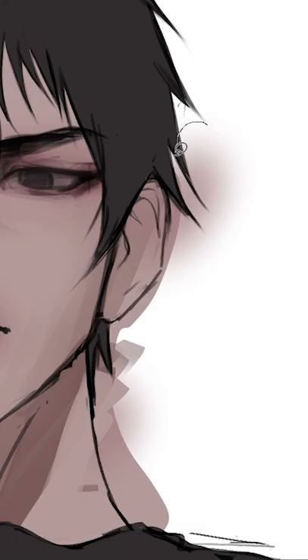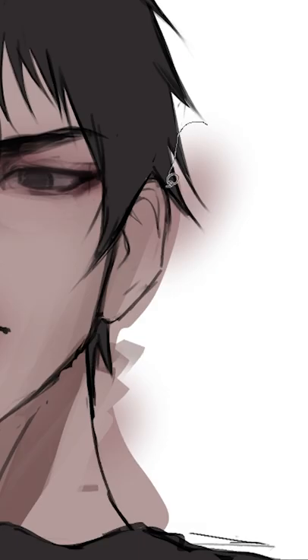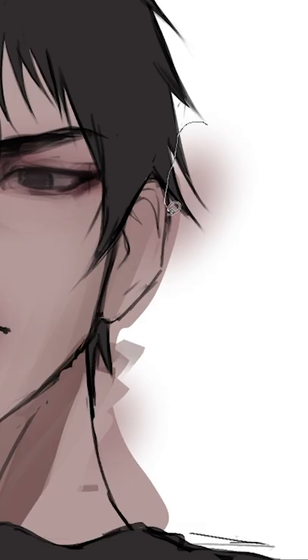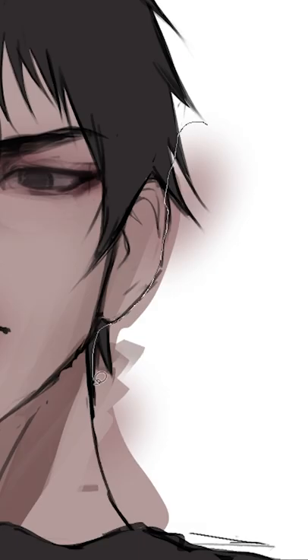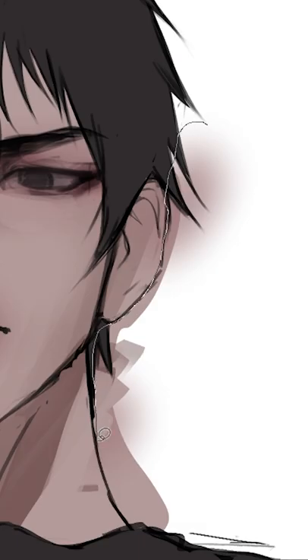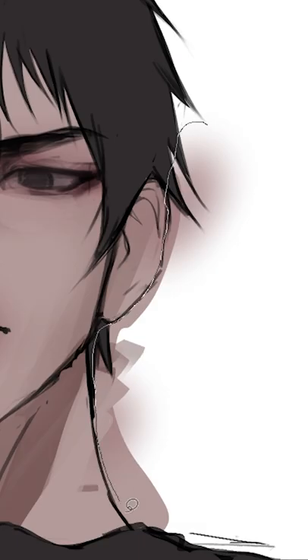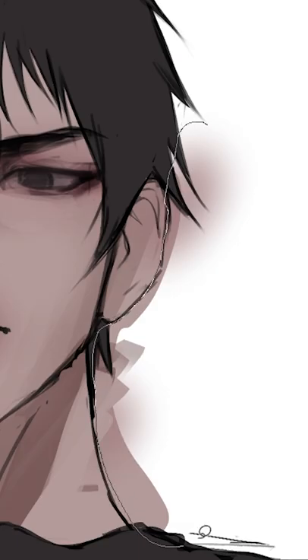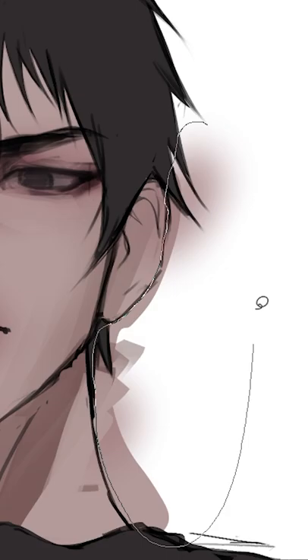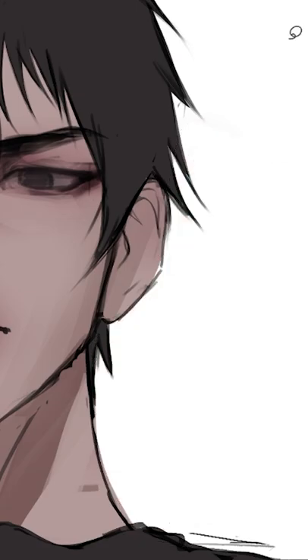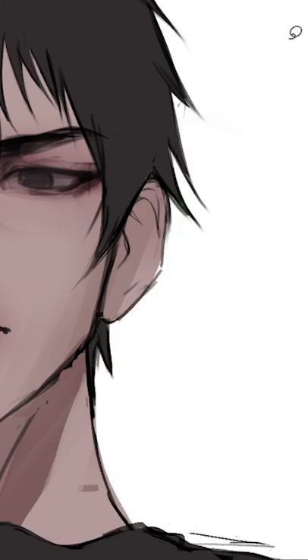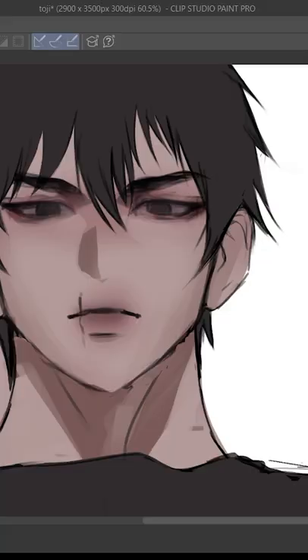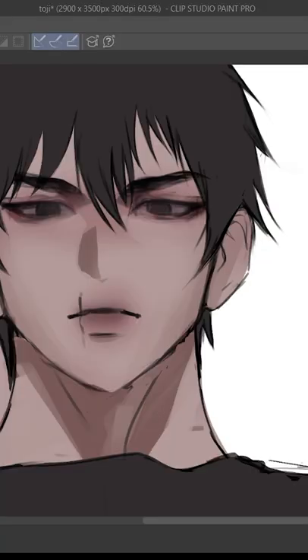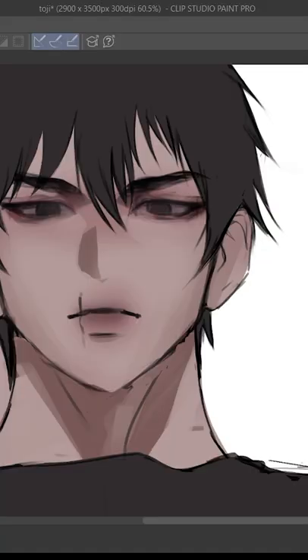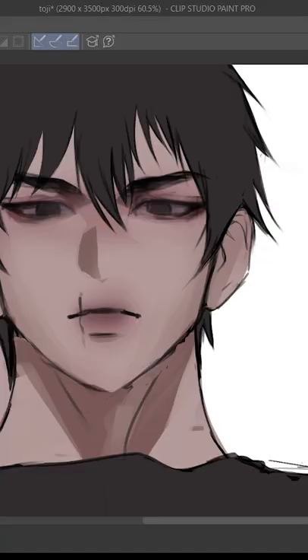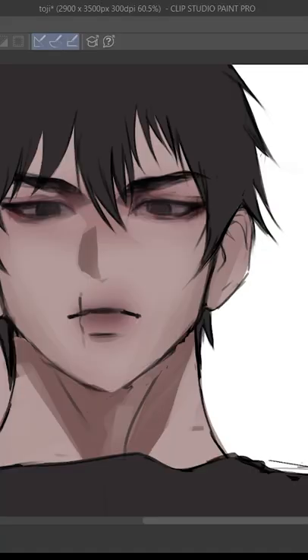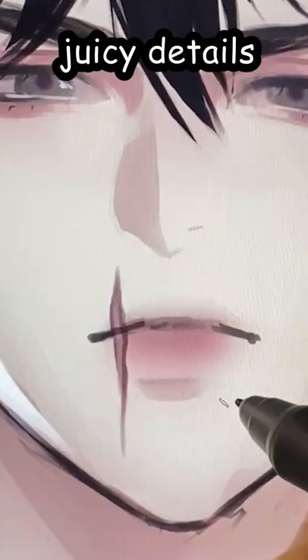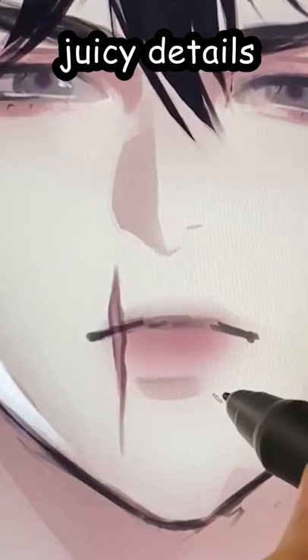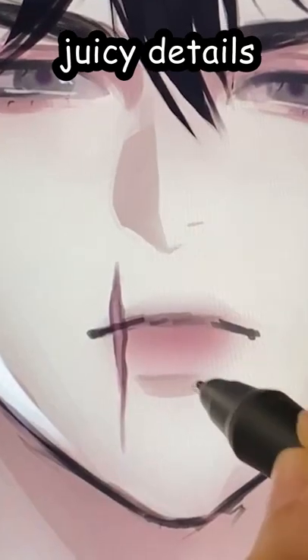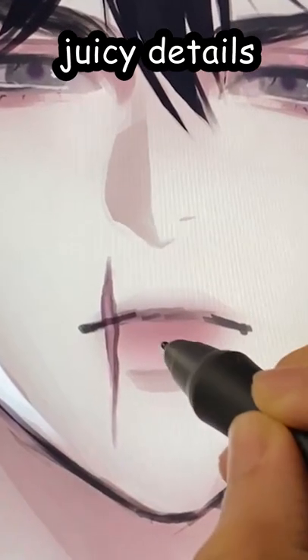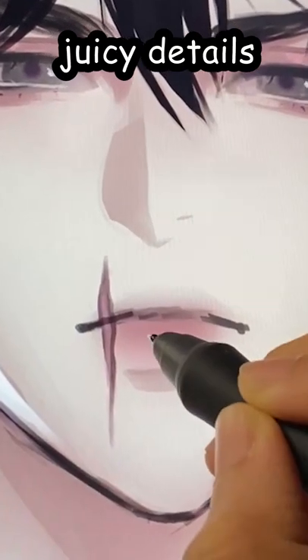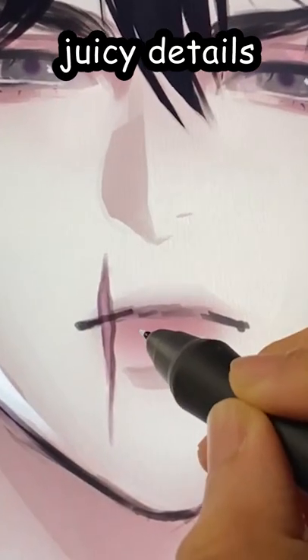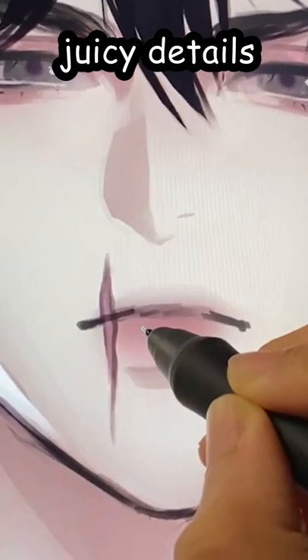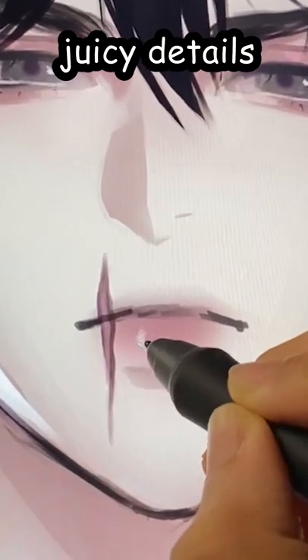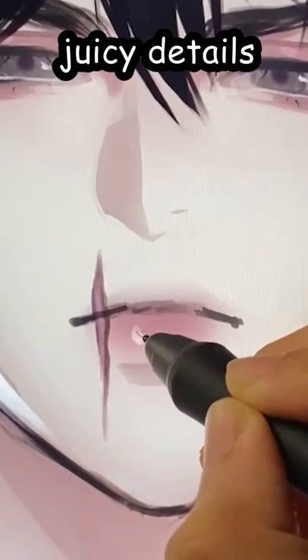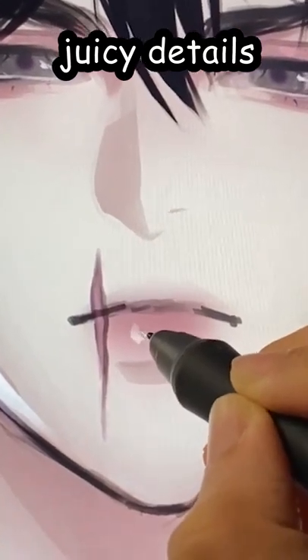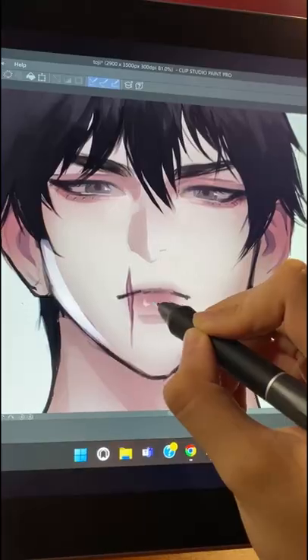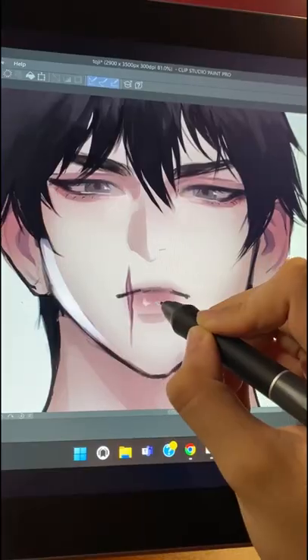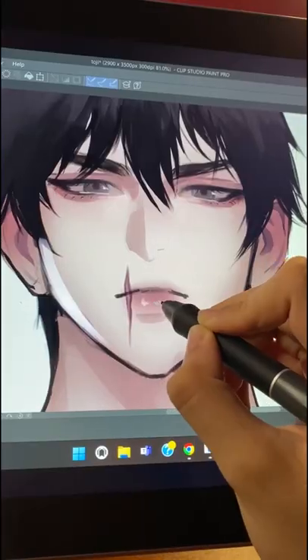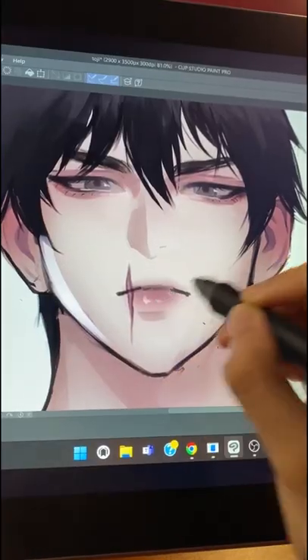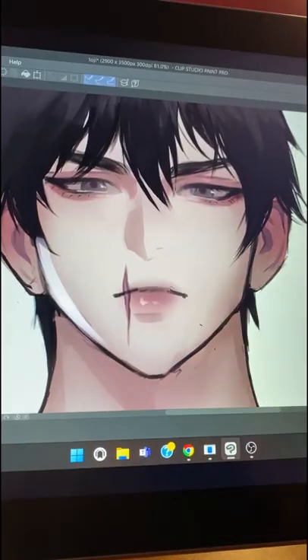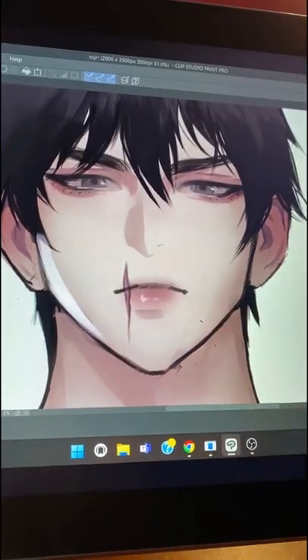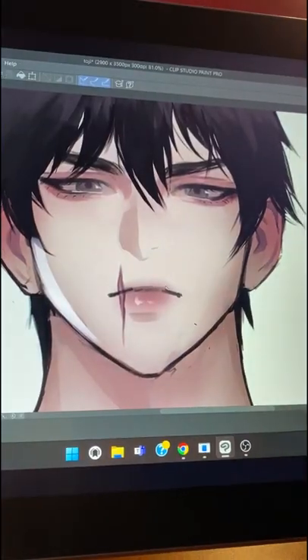Let's just finish up this sketch real quick, and lastly add some juicy details. Okay, we're done.